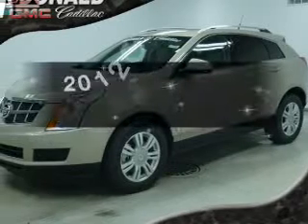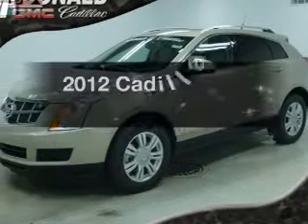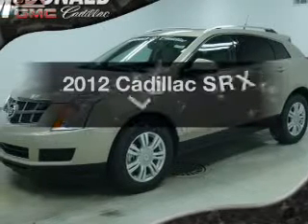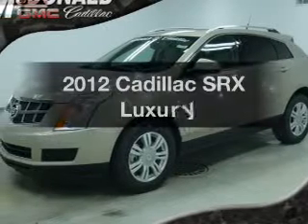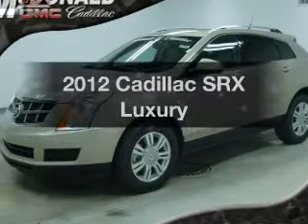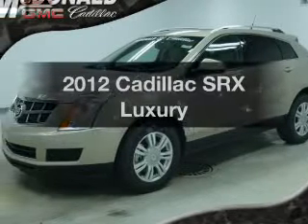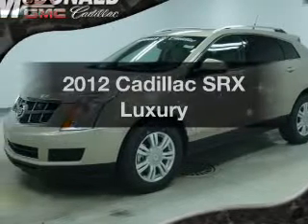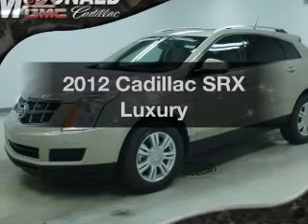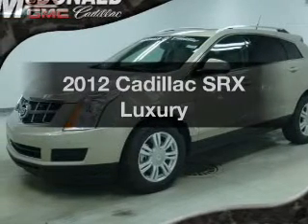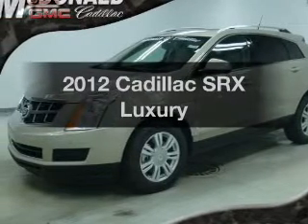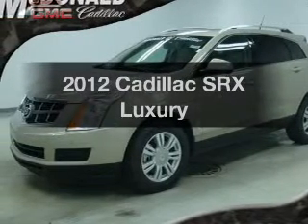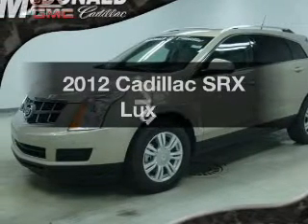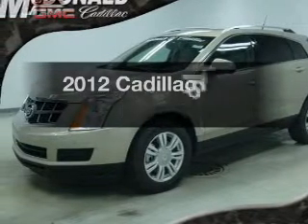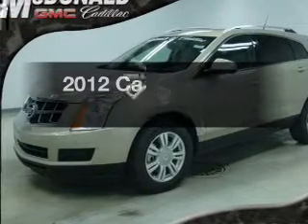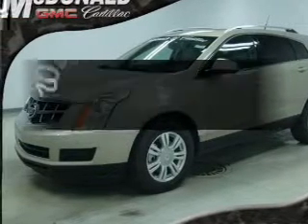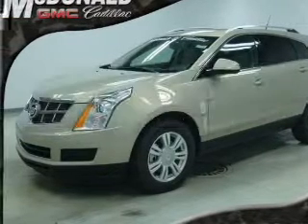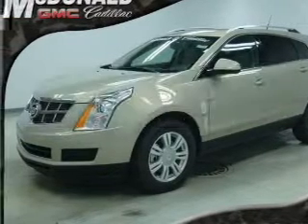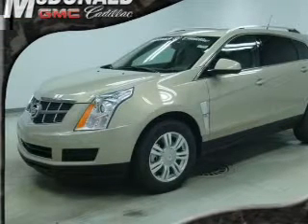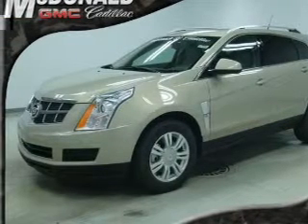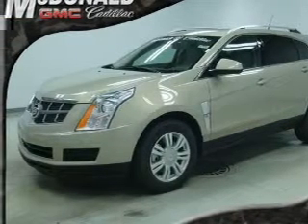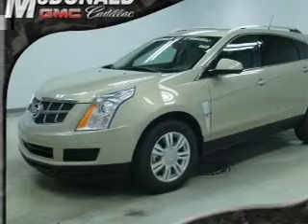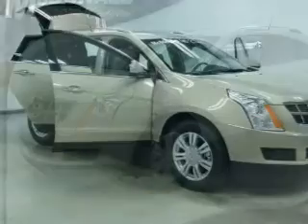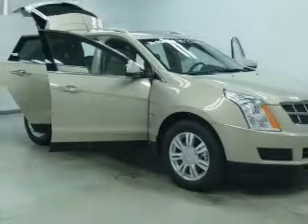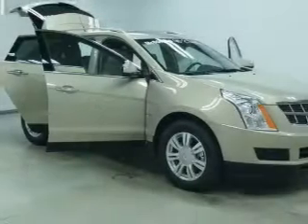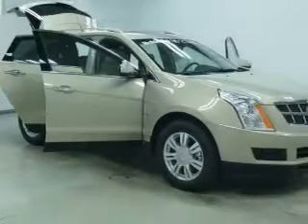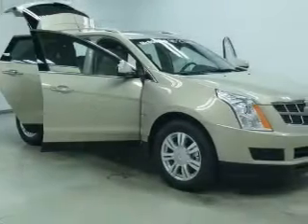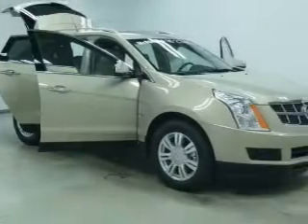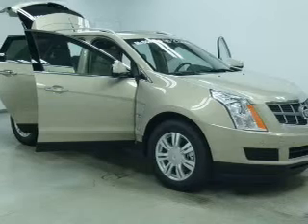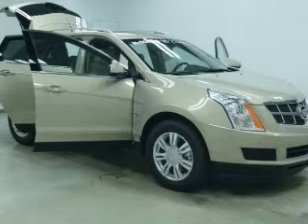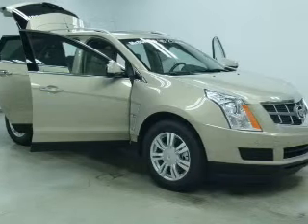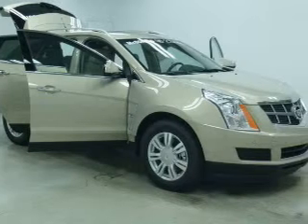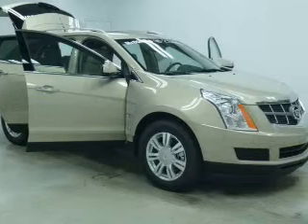Introducing the 2012 Cadillac SRX. If you're looking for a first-rate auto, this one could be yours today.